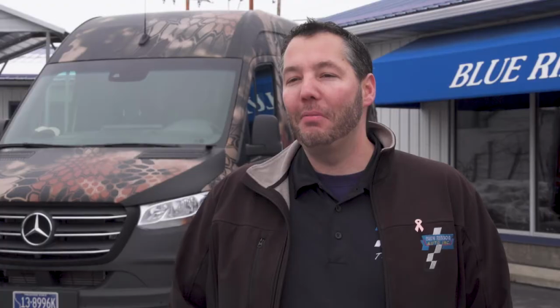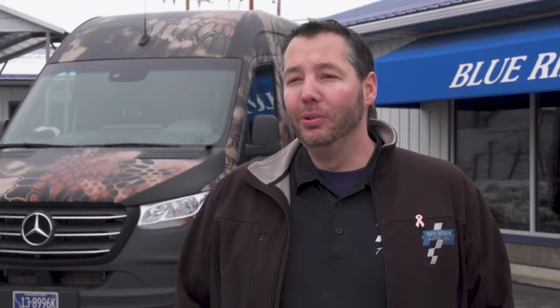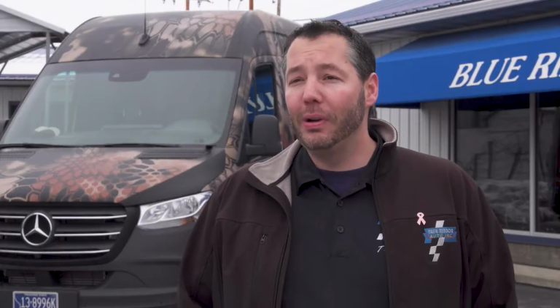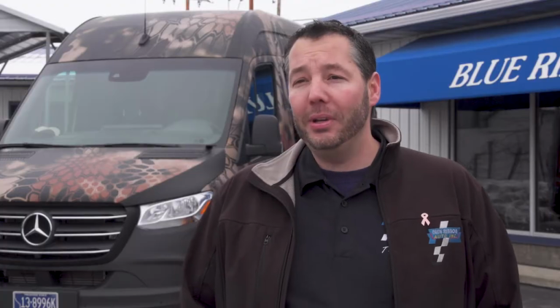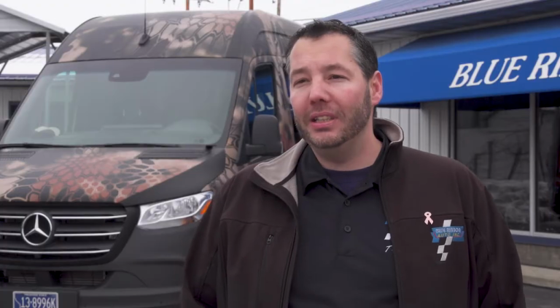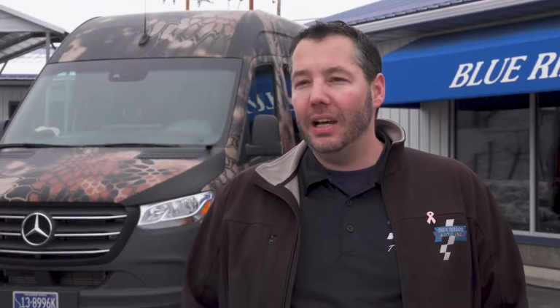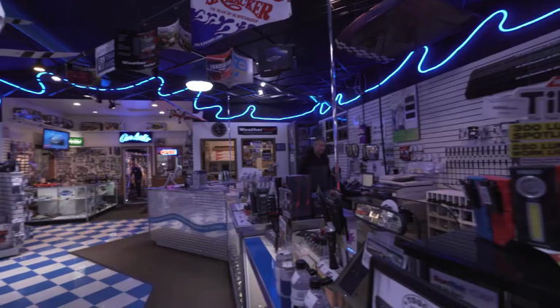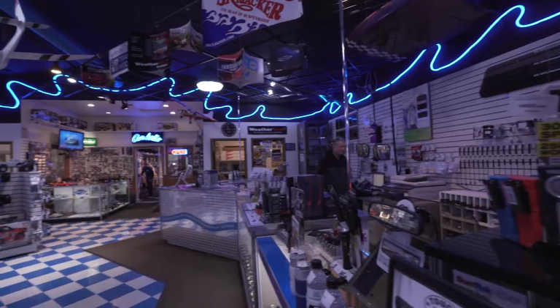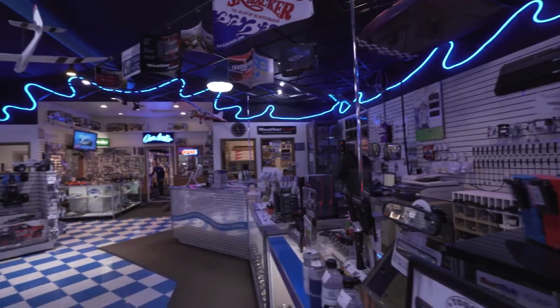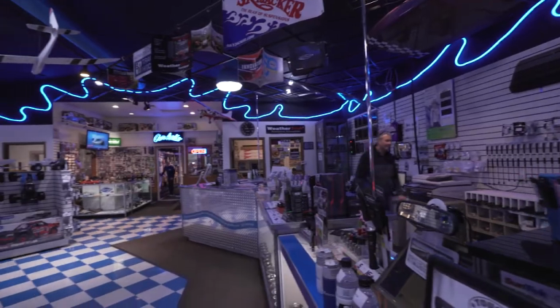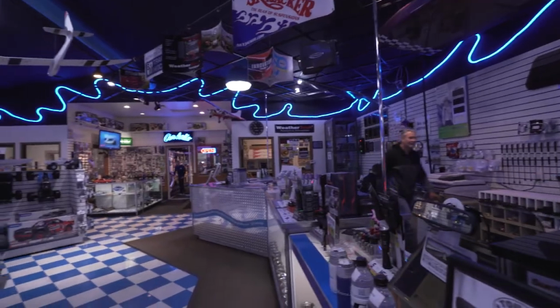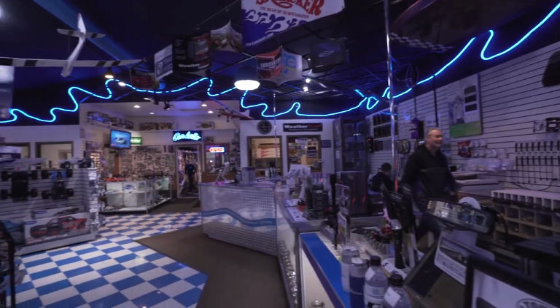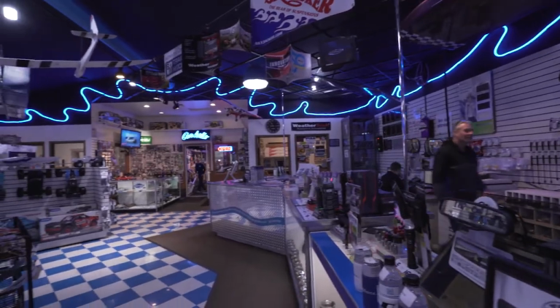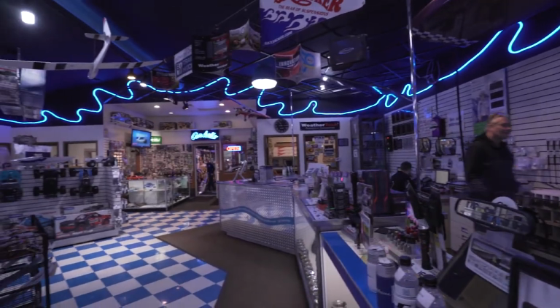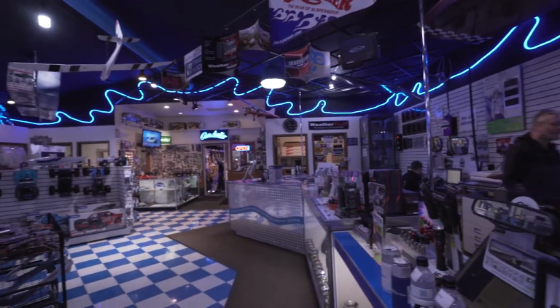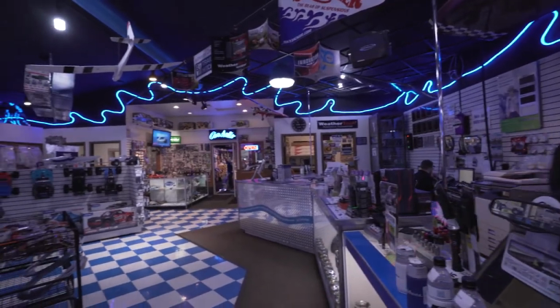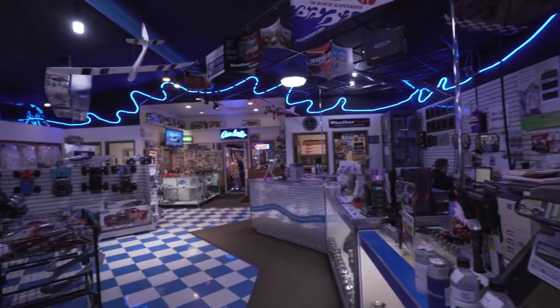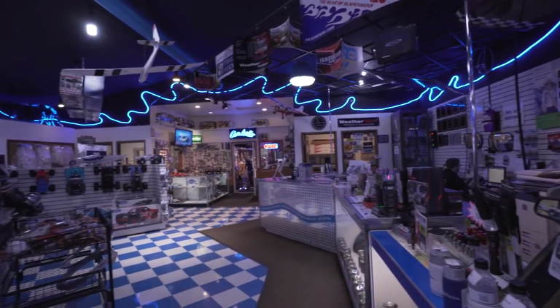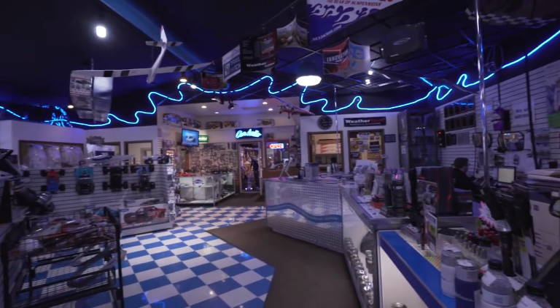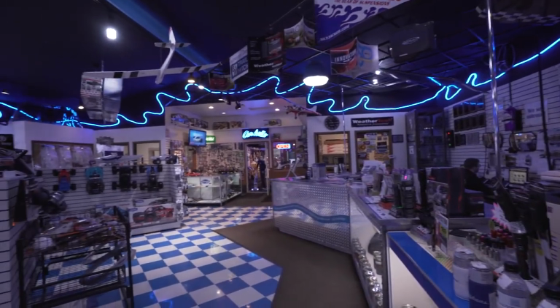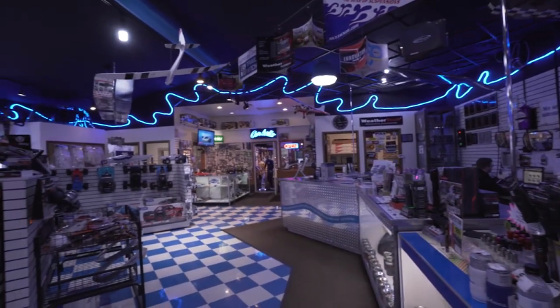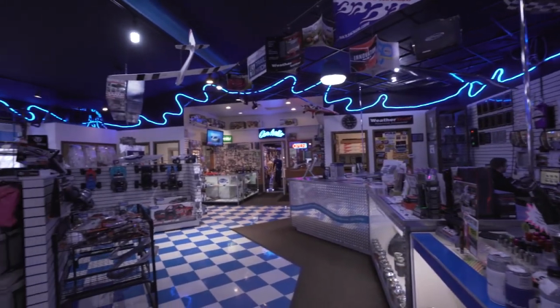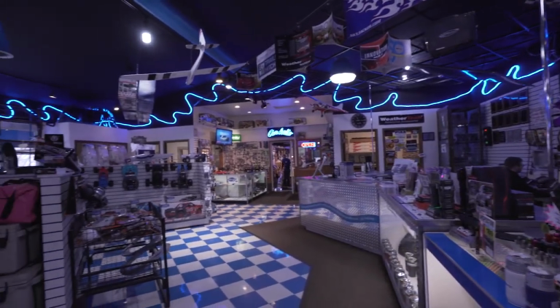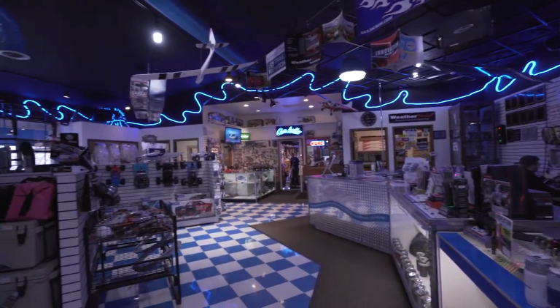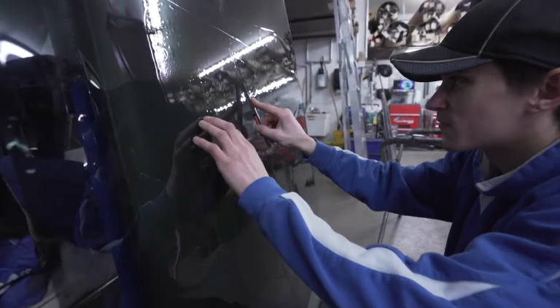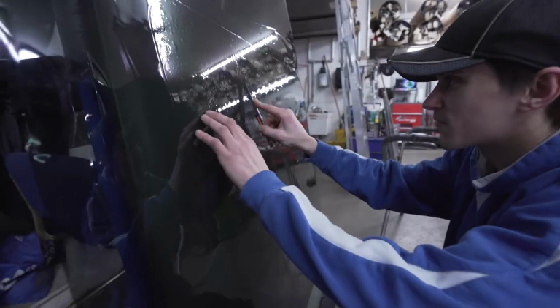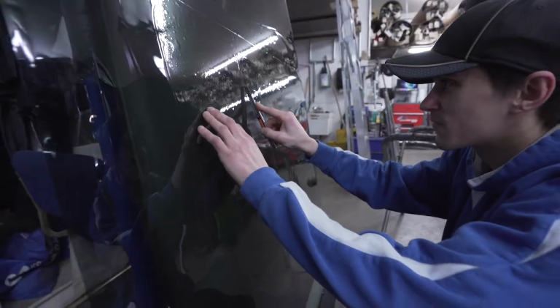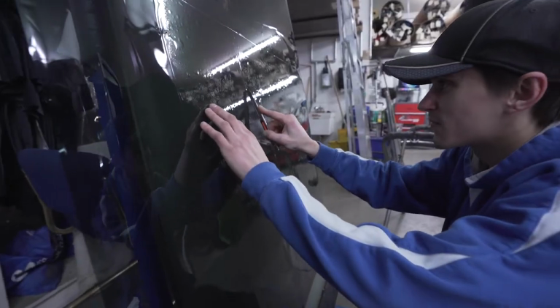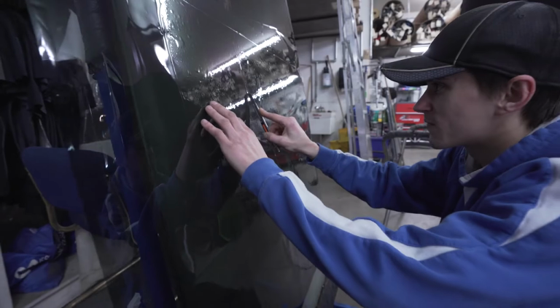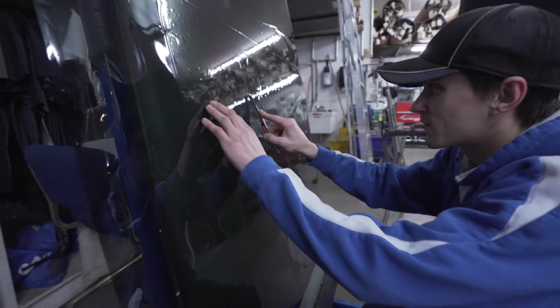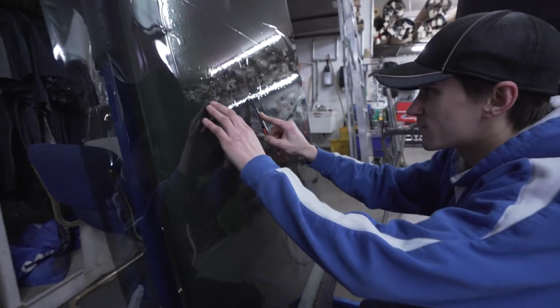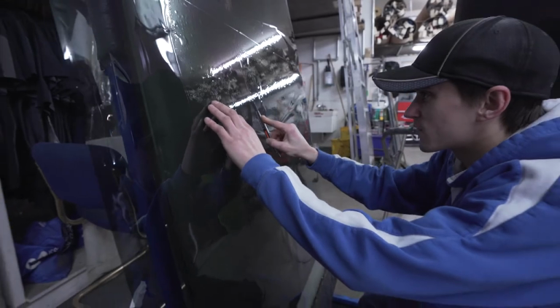Blue Ribbon is a super diverse spot that we work at down here — 36 full-time employees.